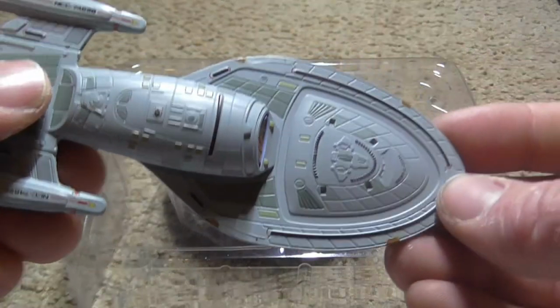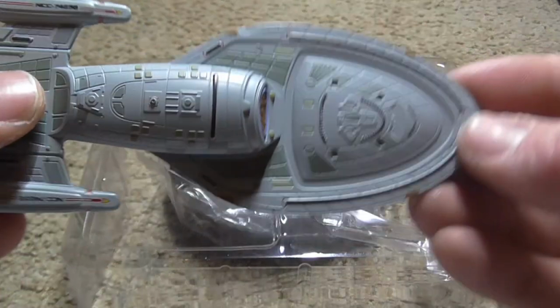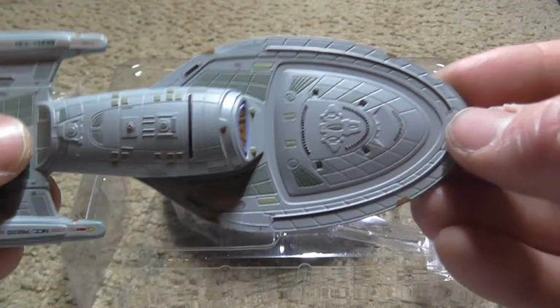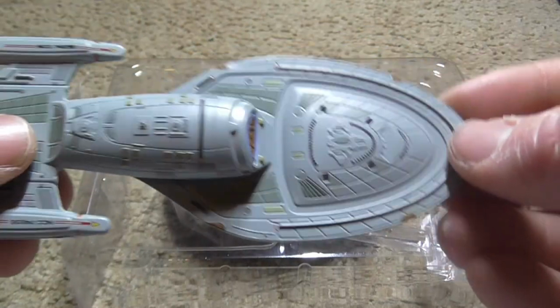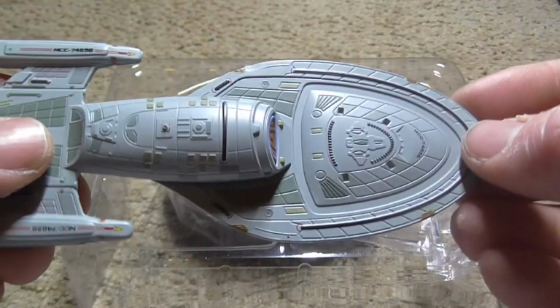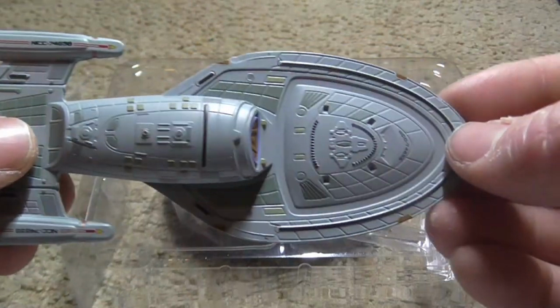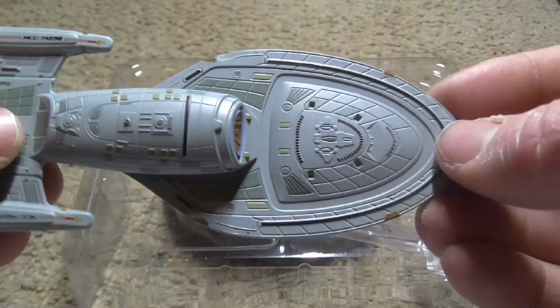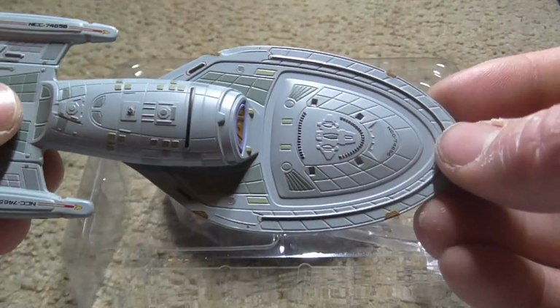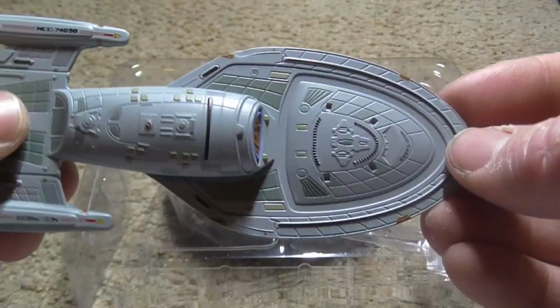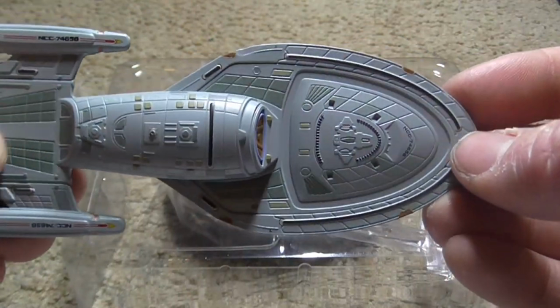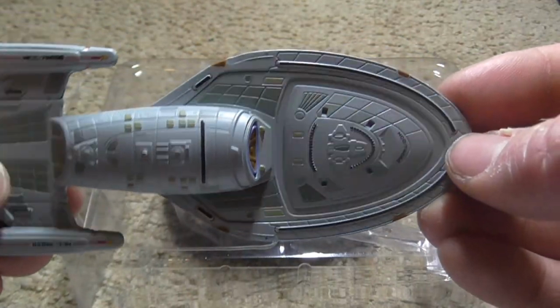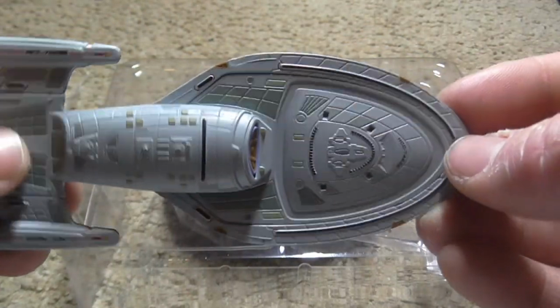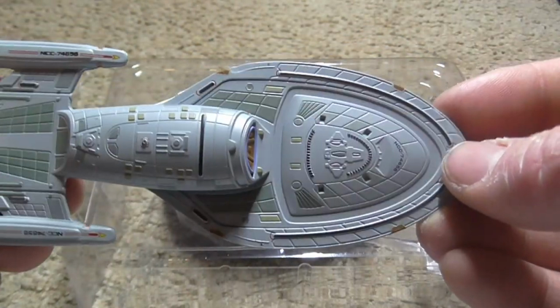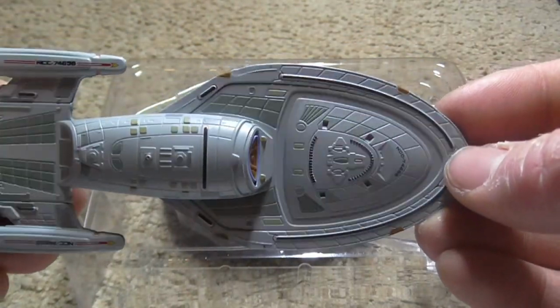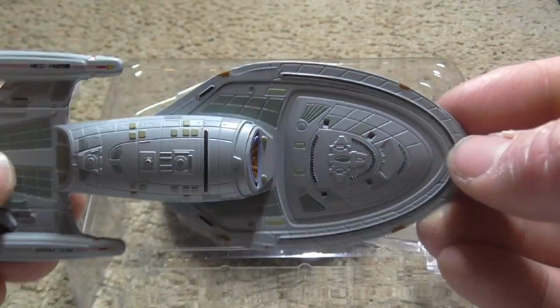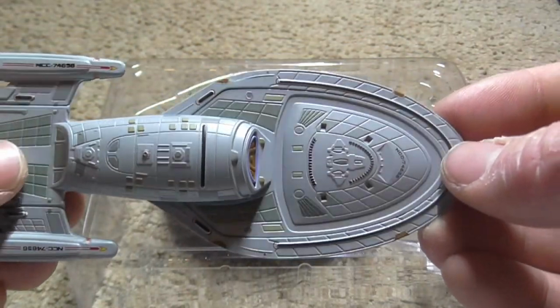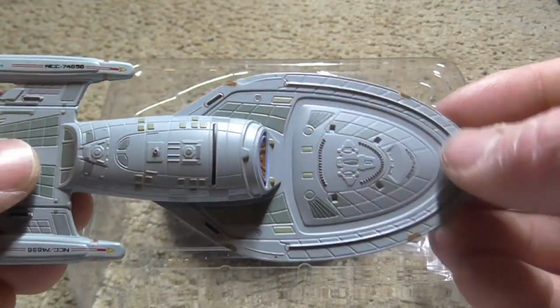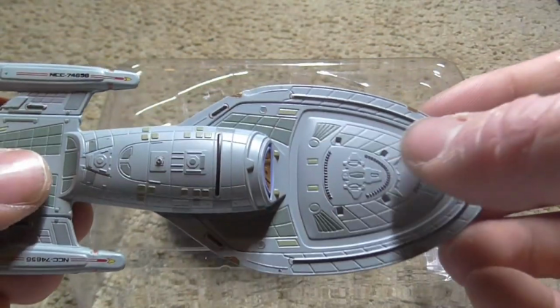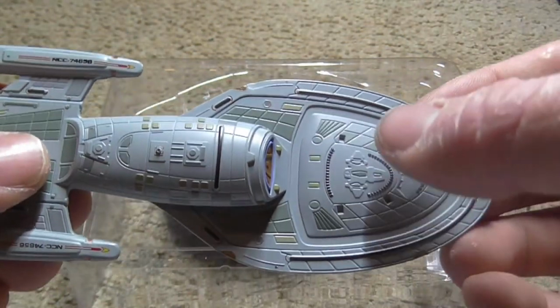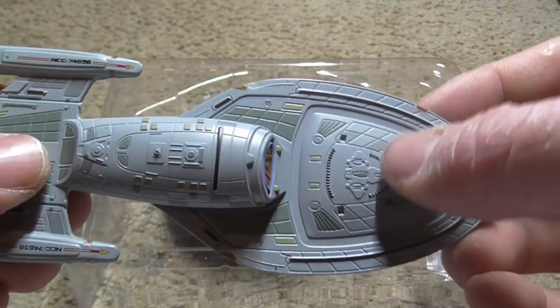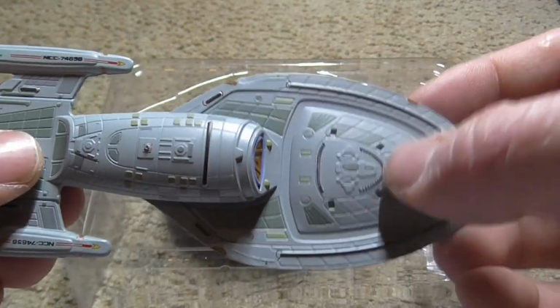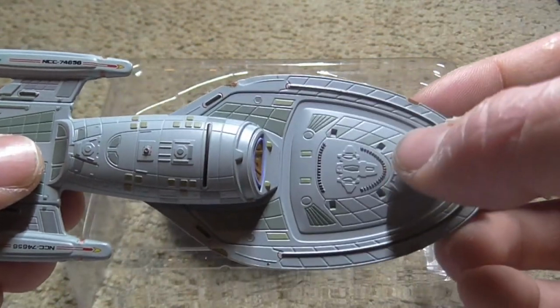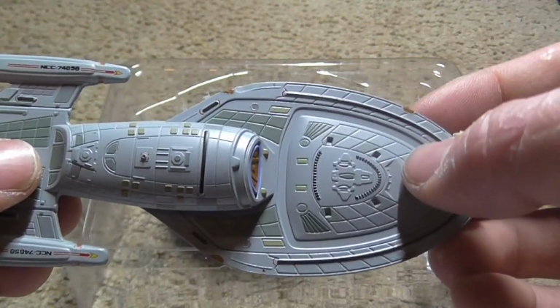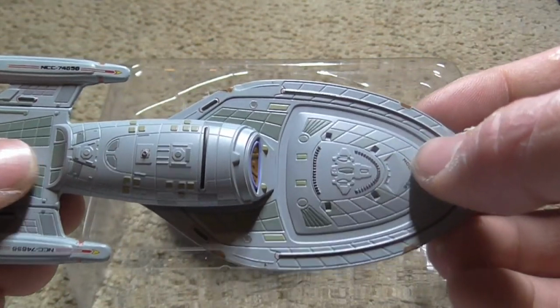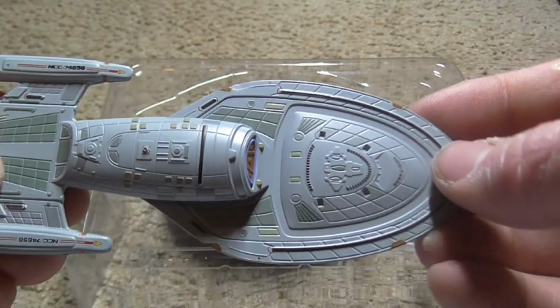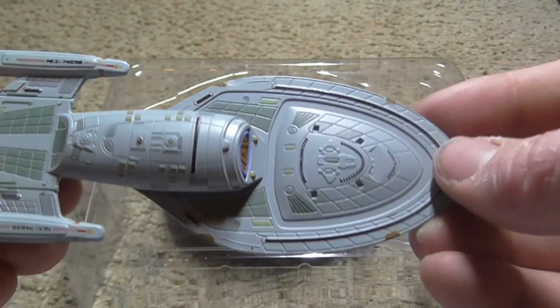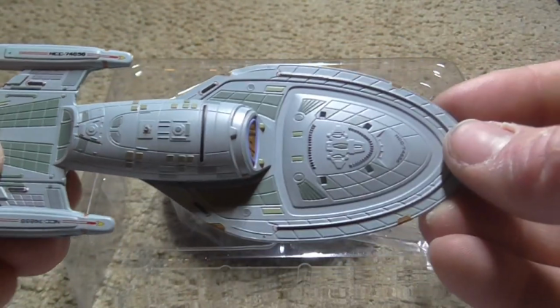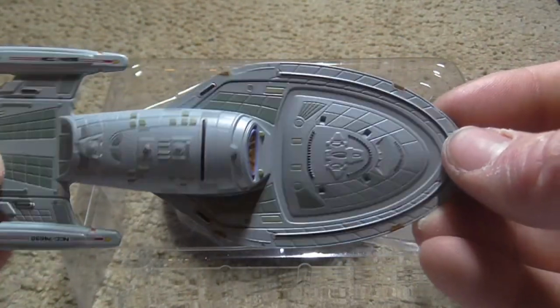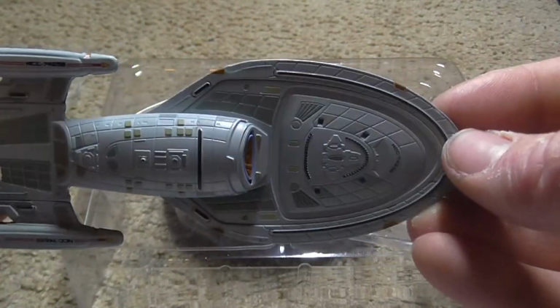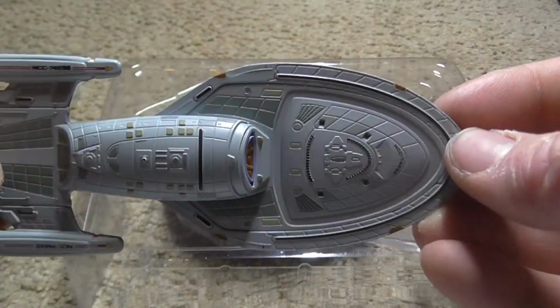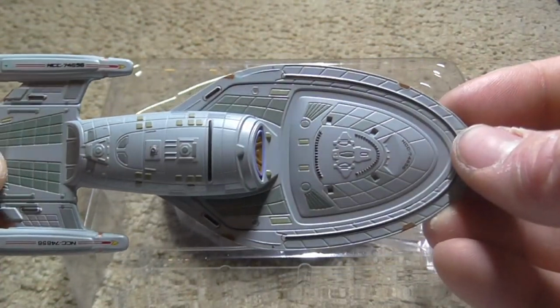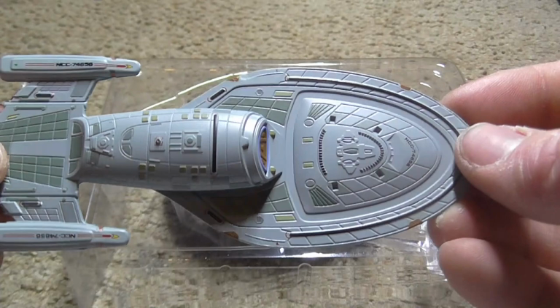Unlike most large starship designs, Voyager was designed to land on a planet's surface.